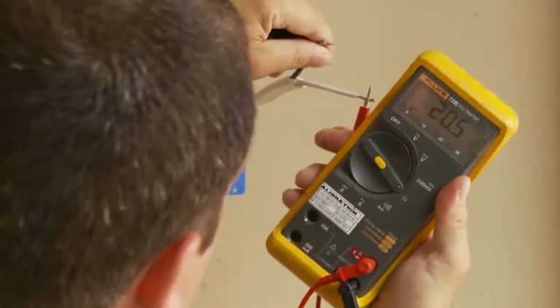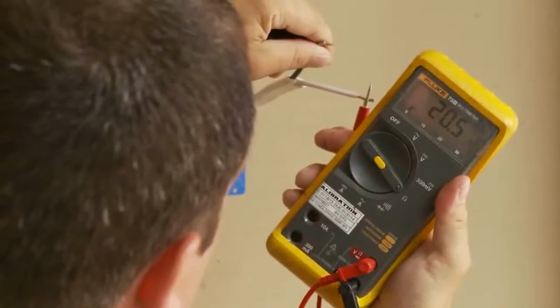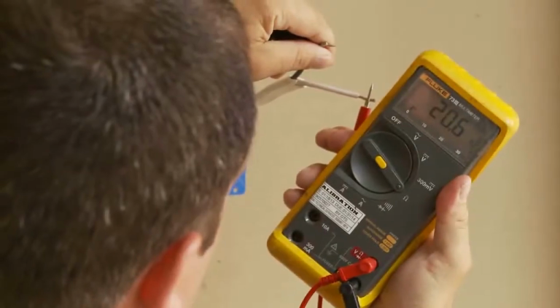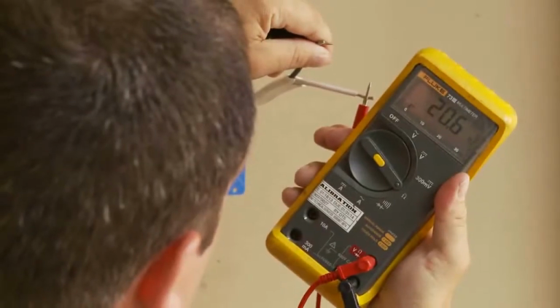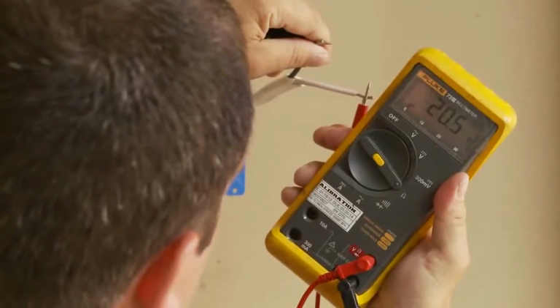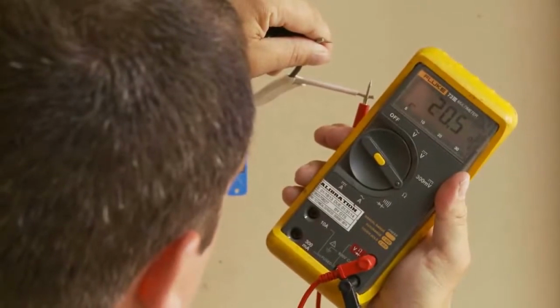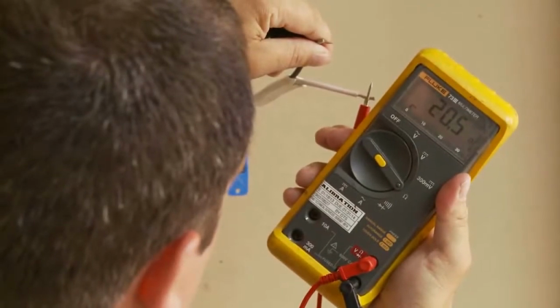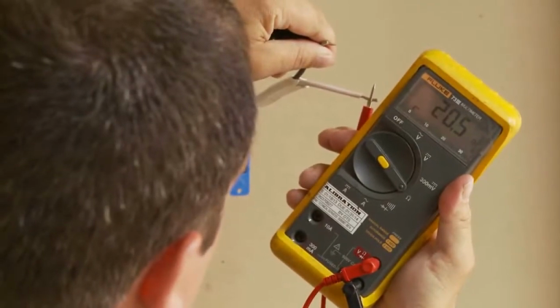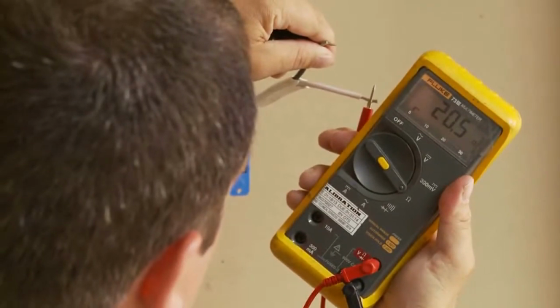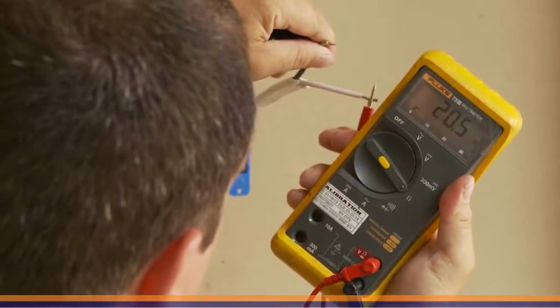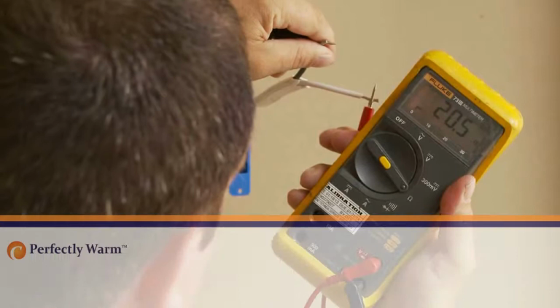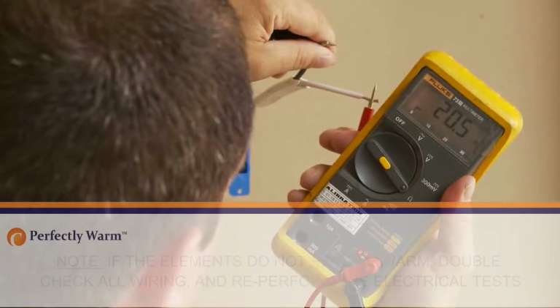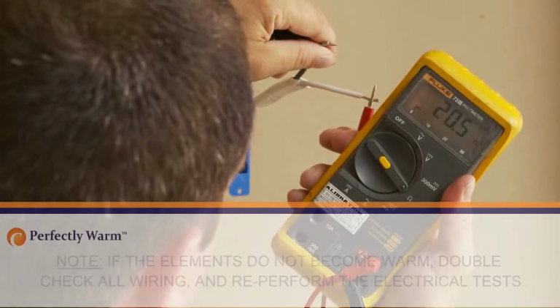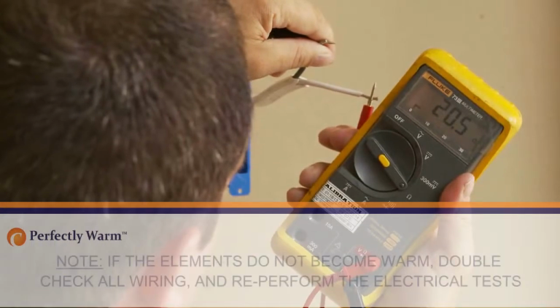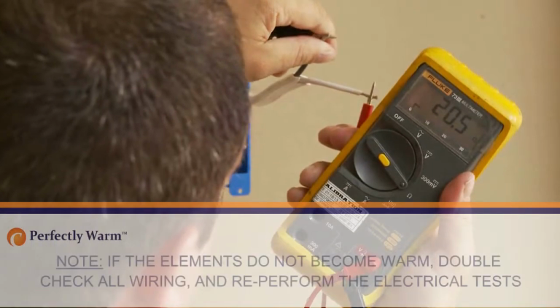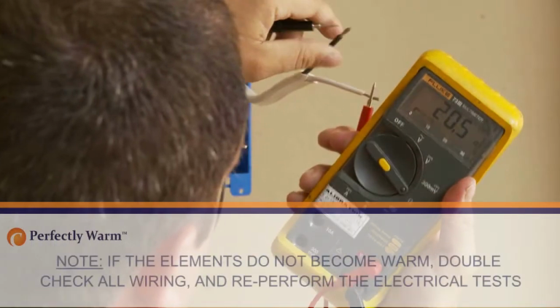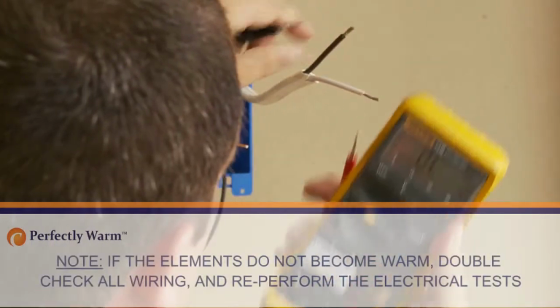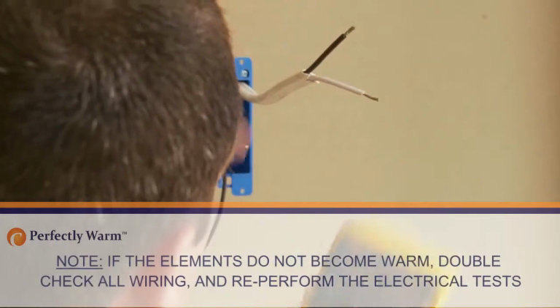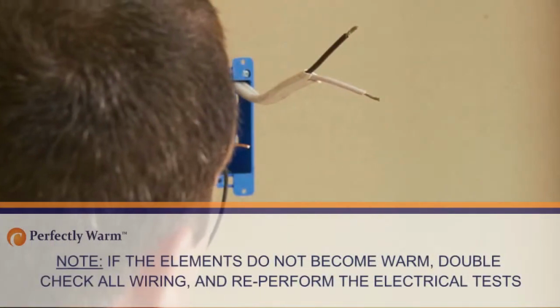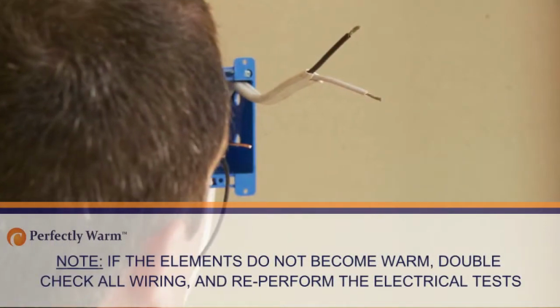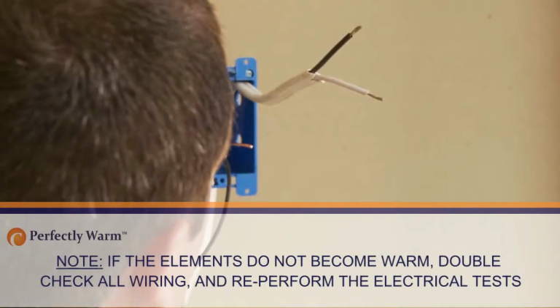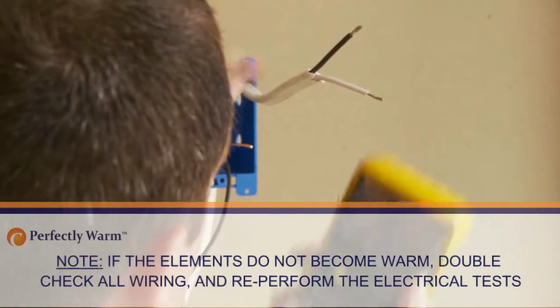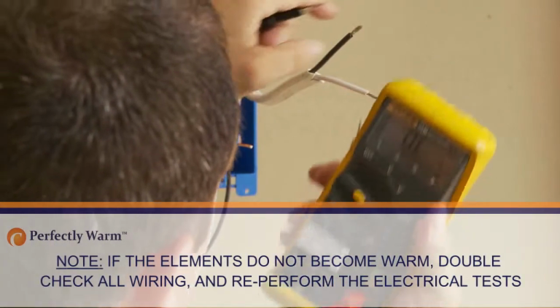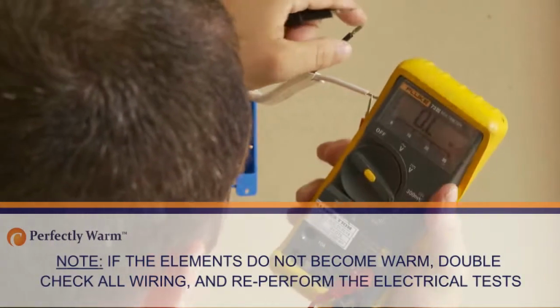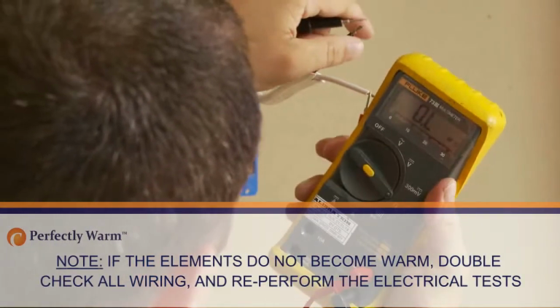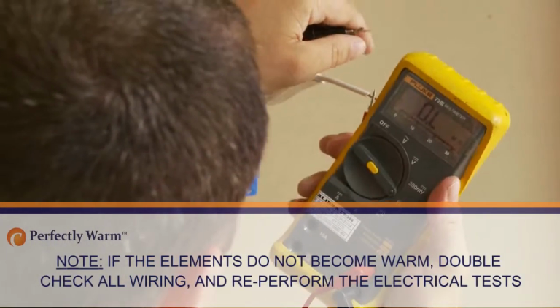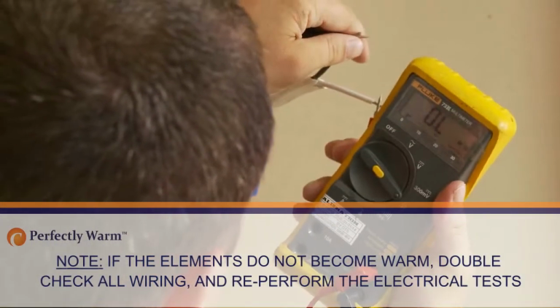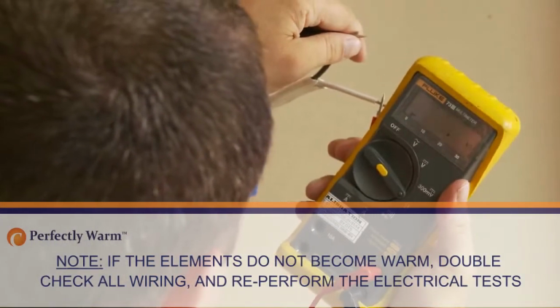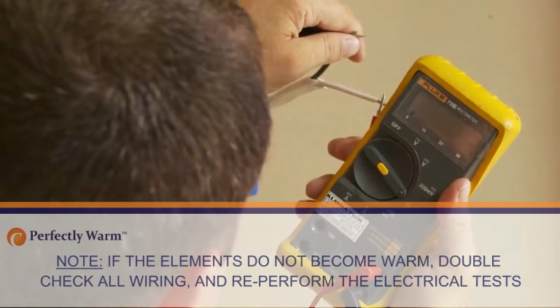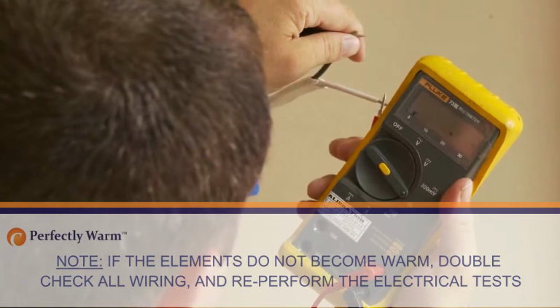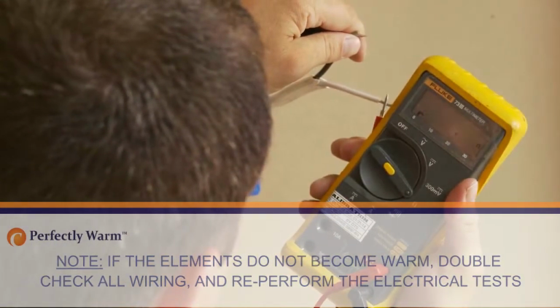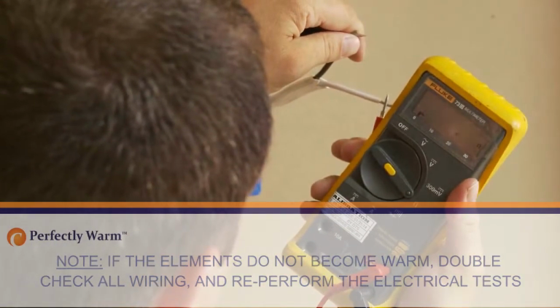If the elements do not become warm, double-check all wiring and re-perform the electrical tests above.